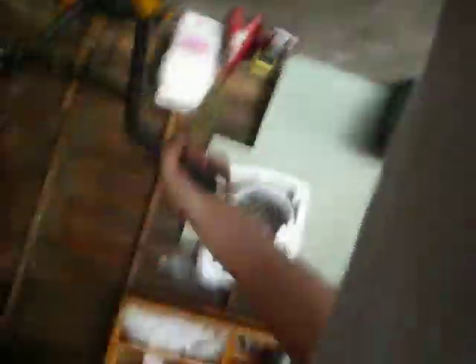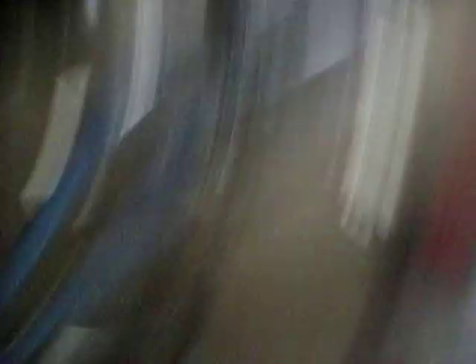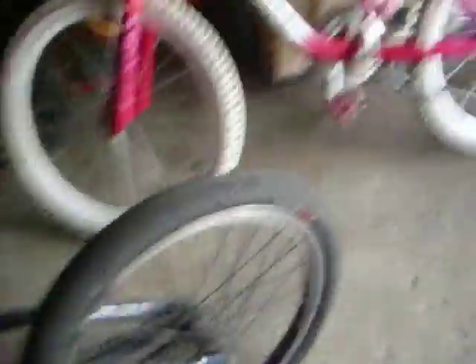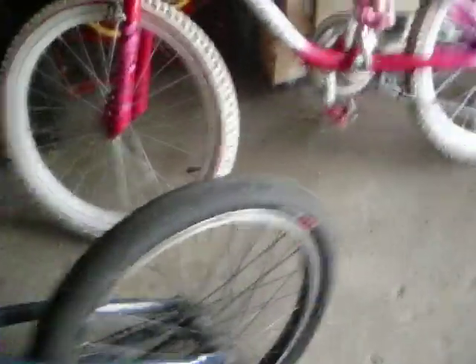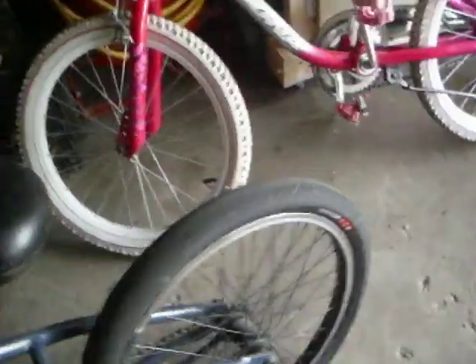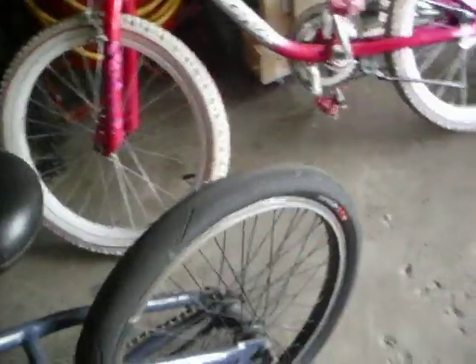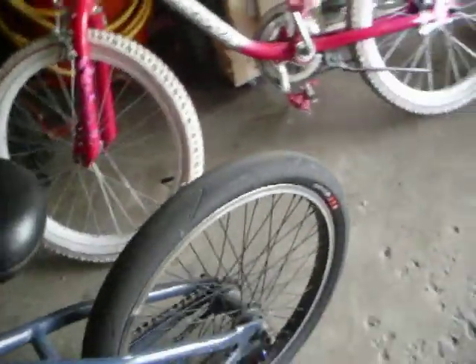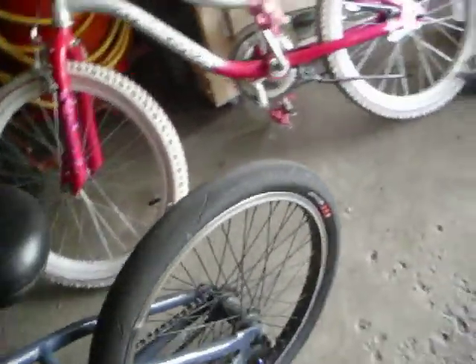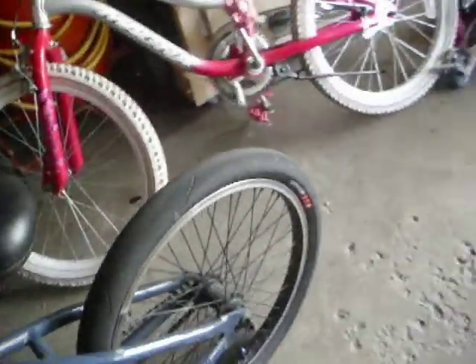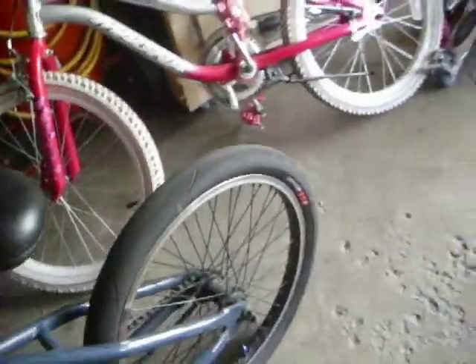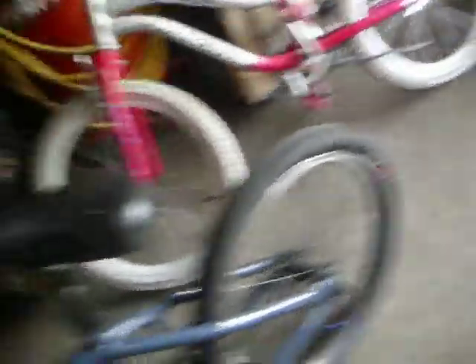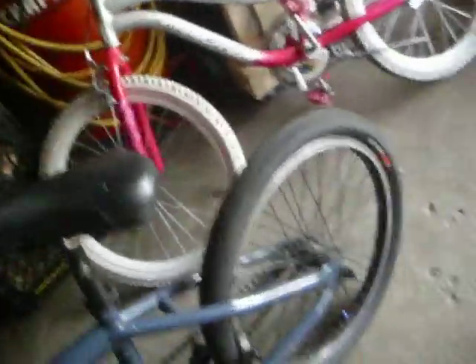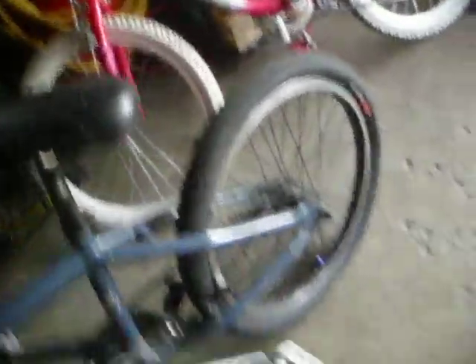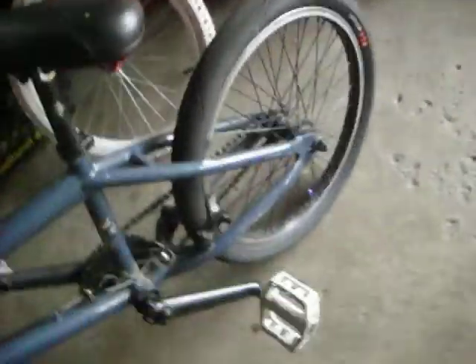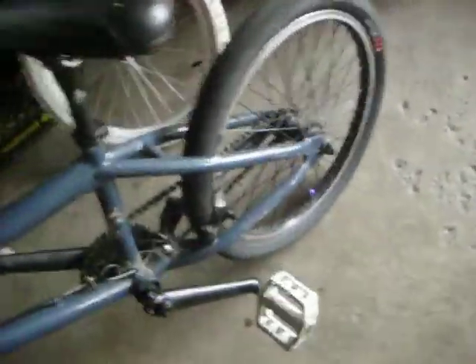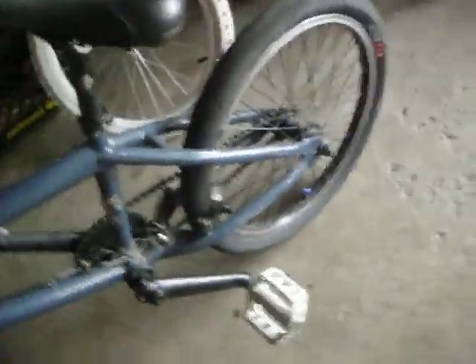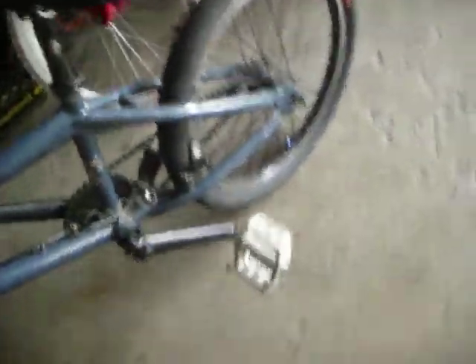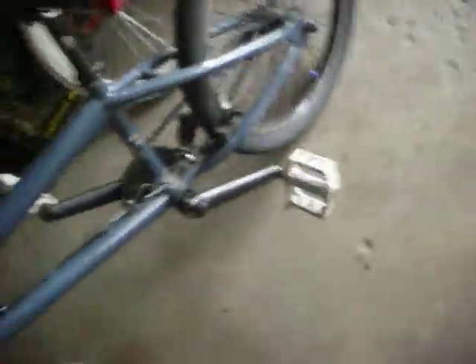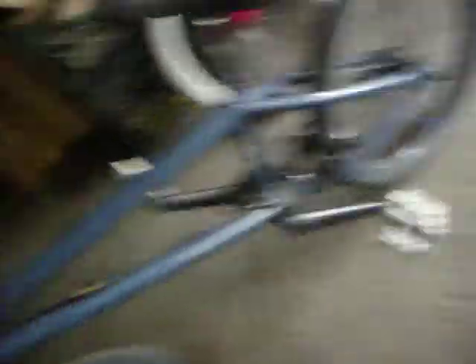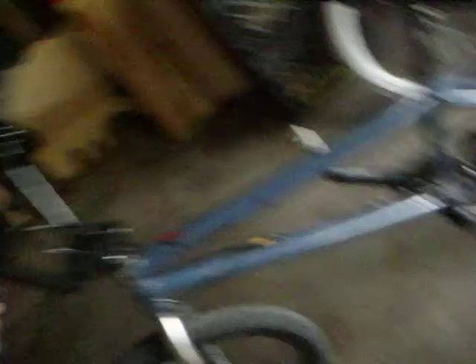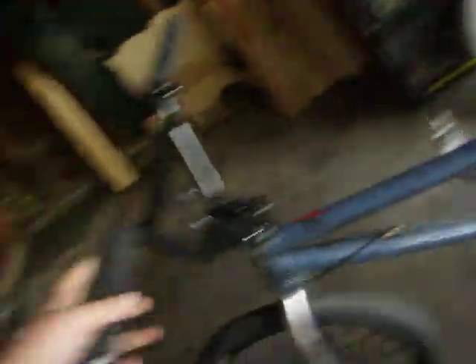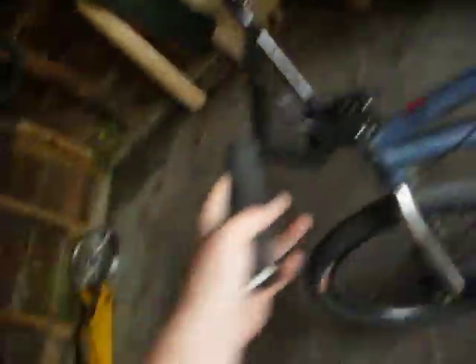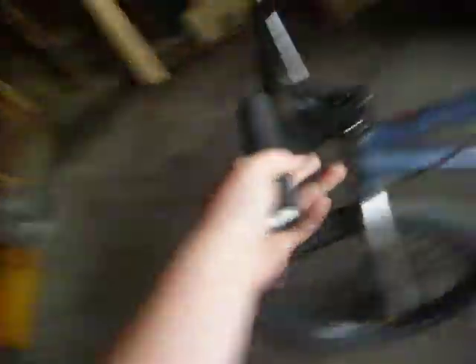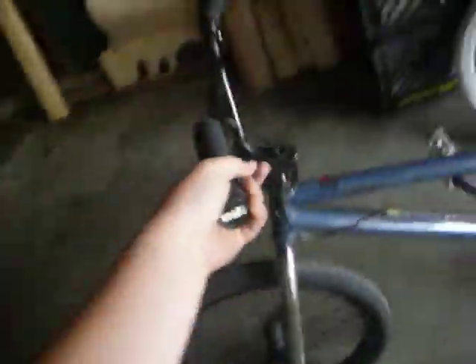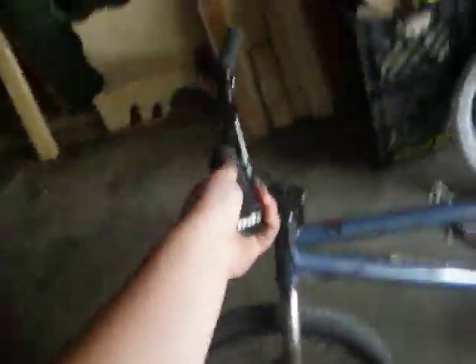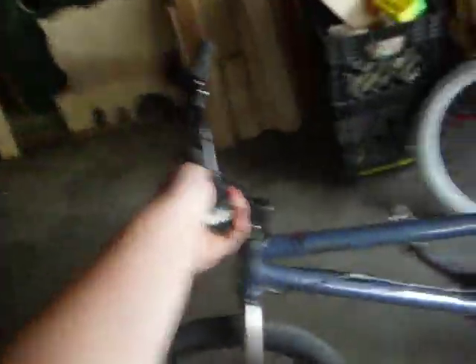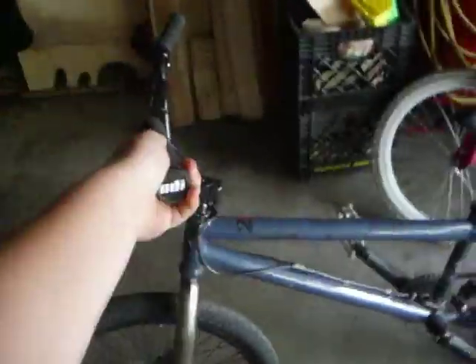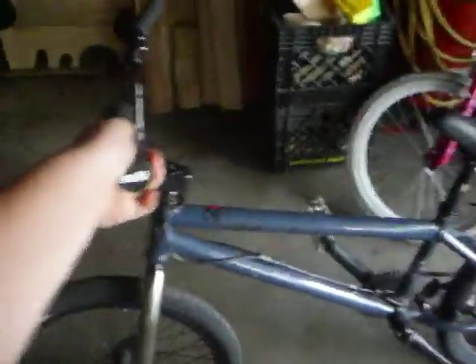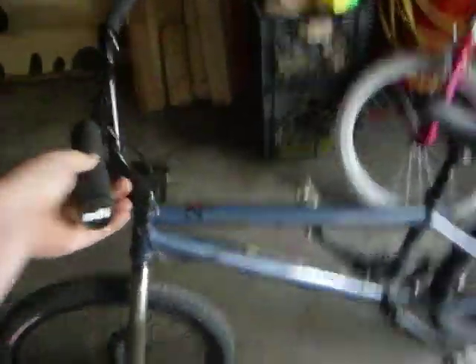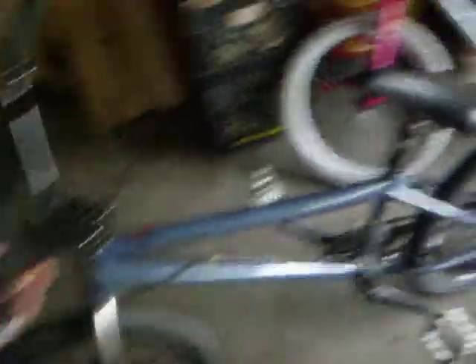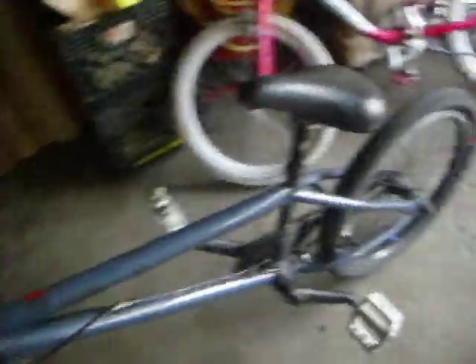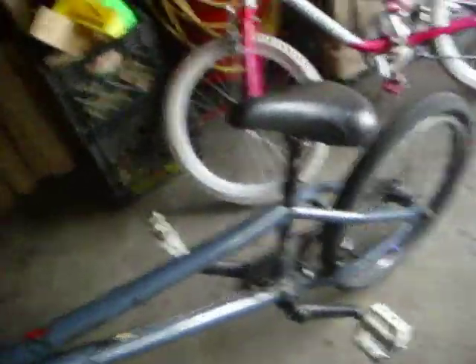And the Animal ASM's back tire. So yeah guys, this is the bike I ride every day. See ya!